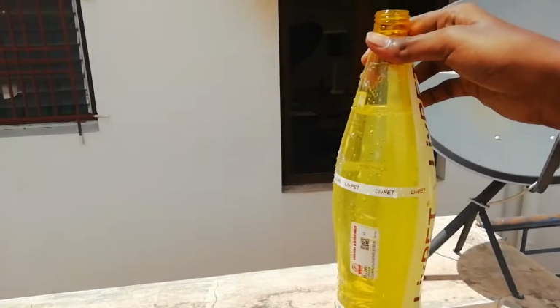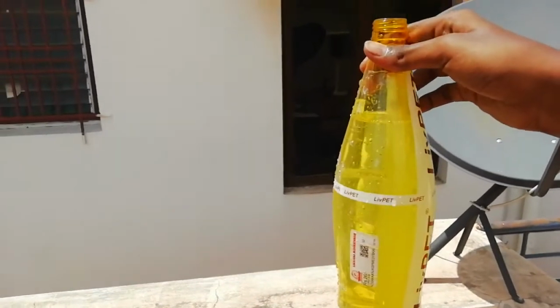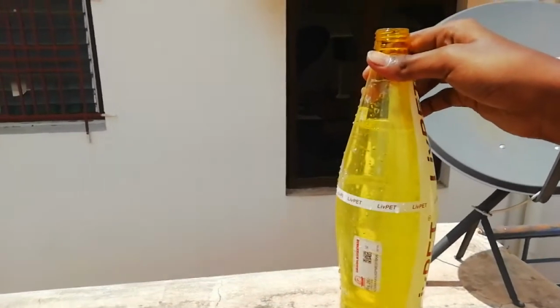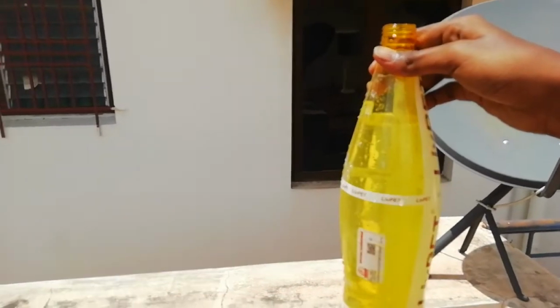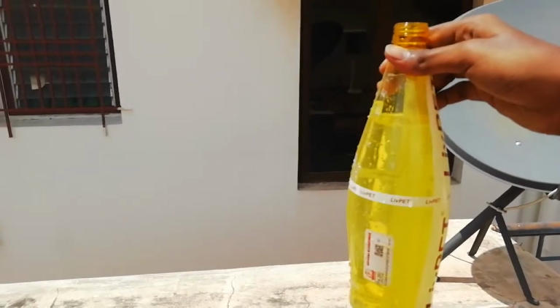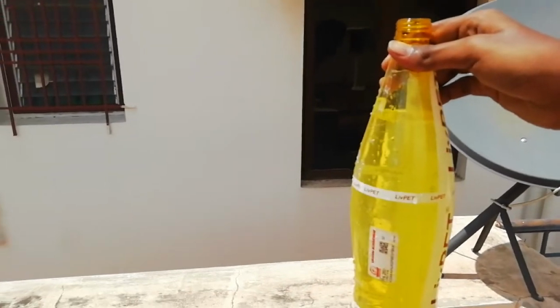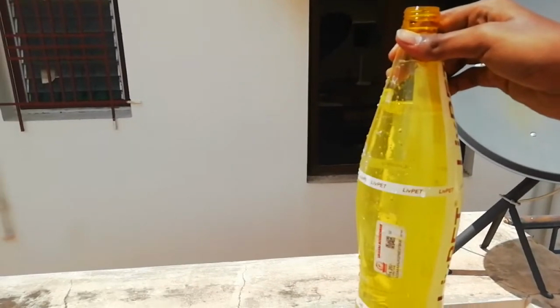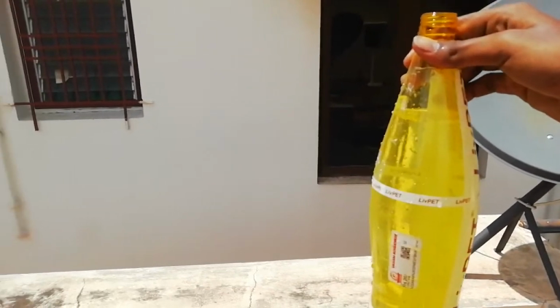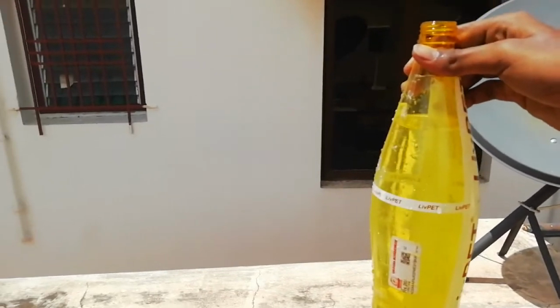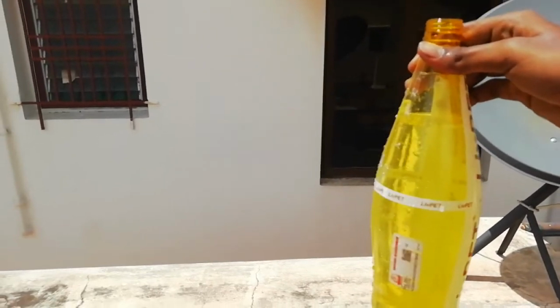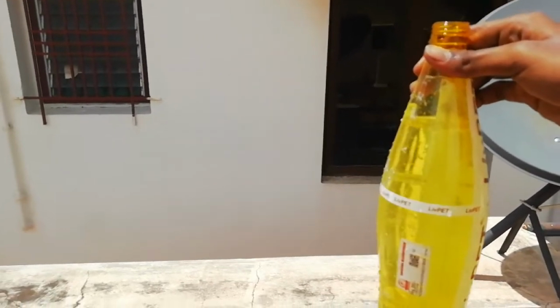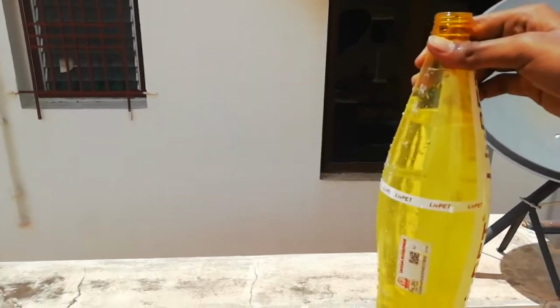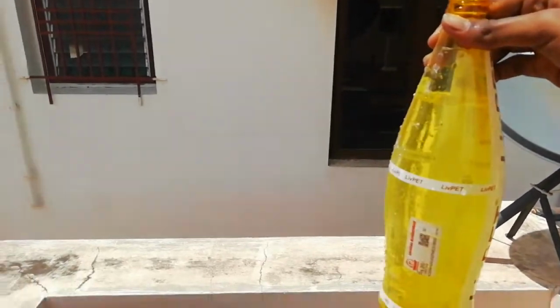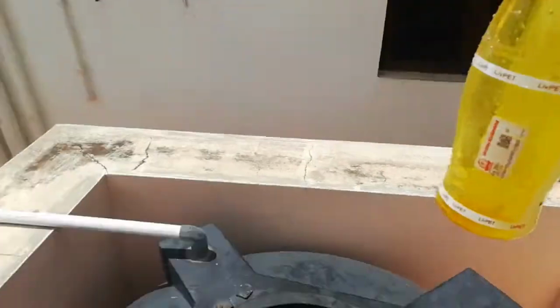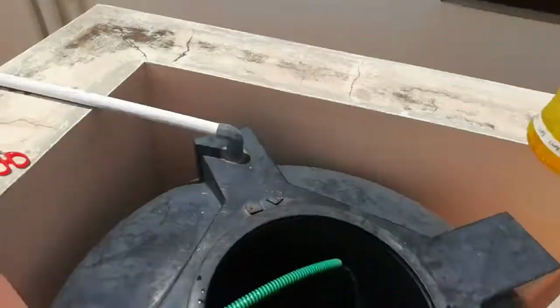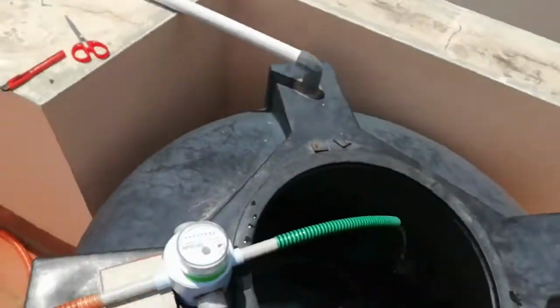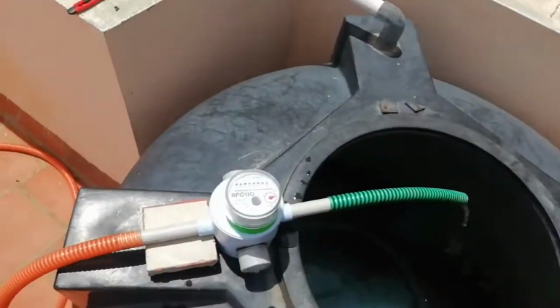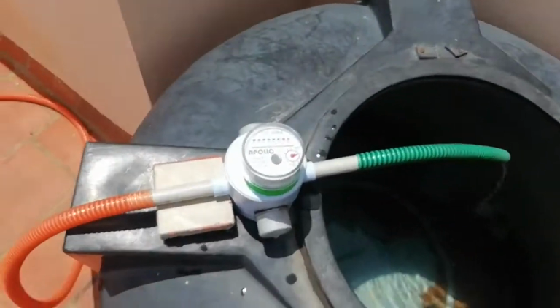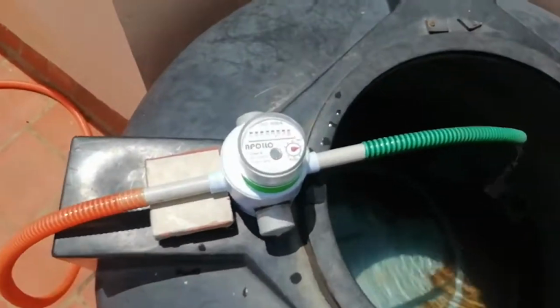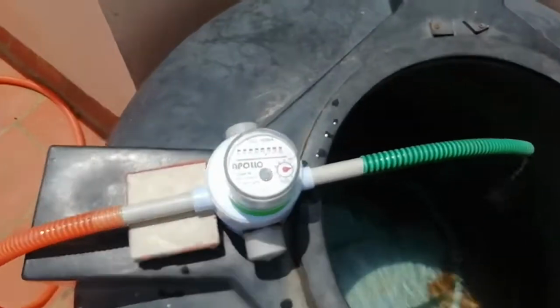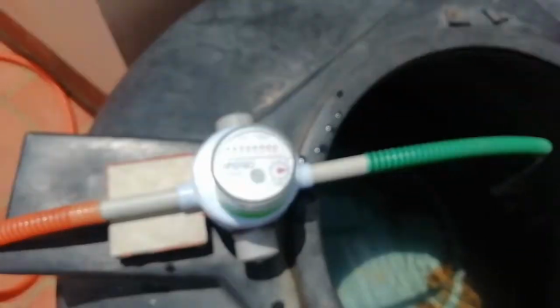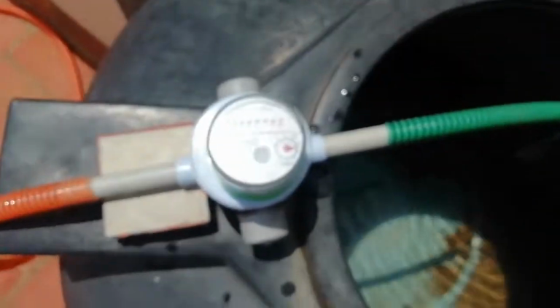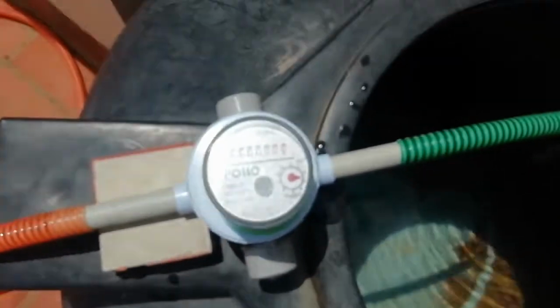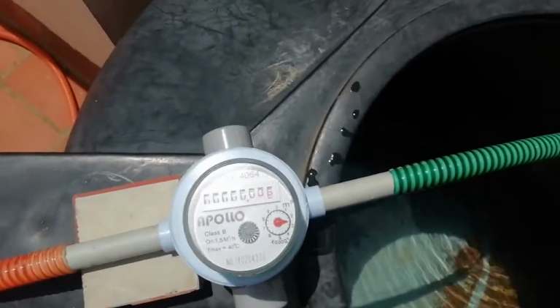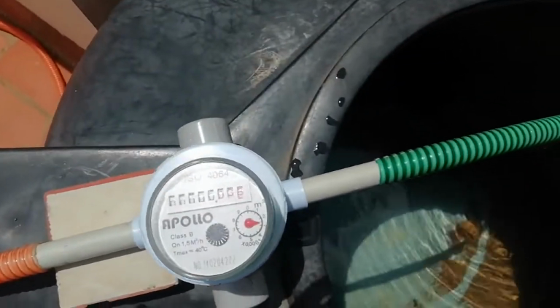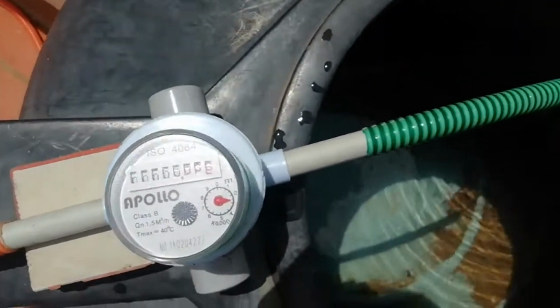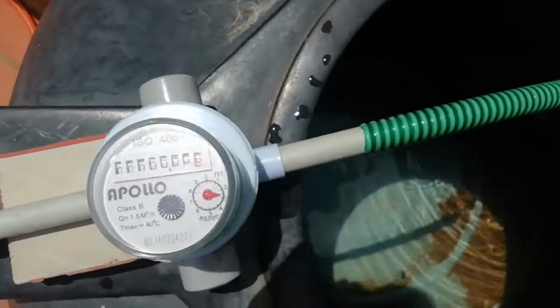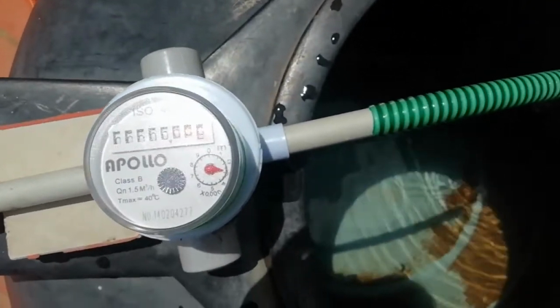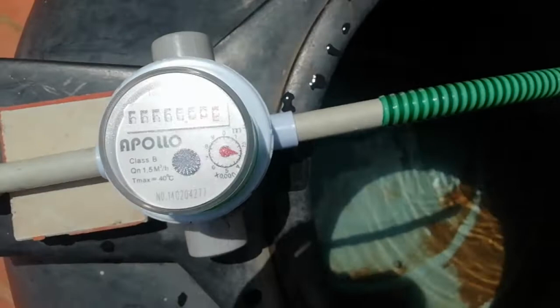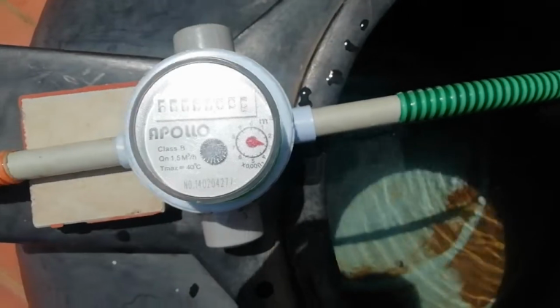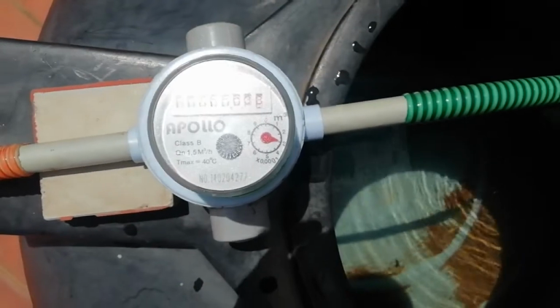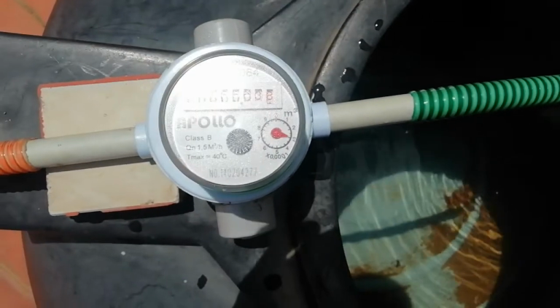See, we fetched 1000ml water exactly. The water meter is working correctly.